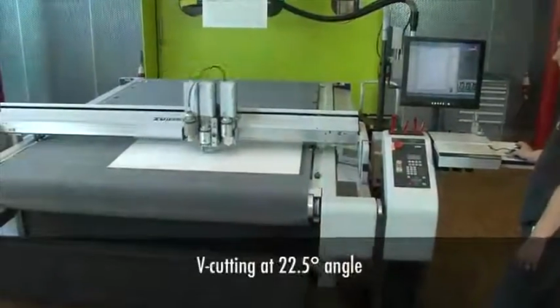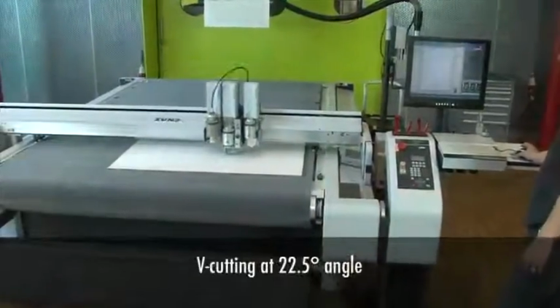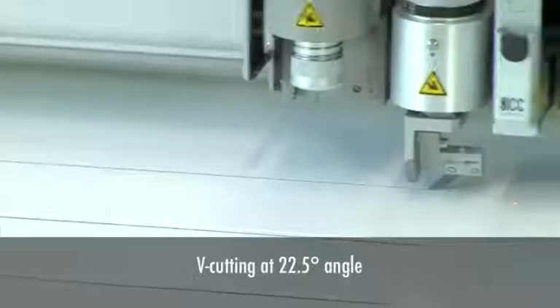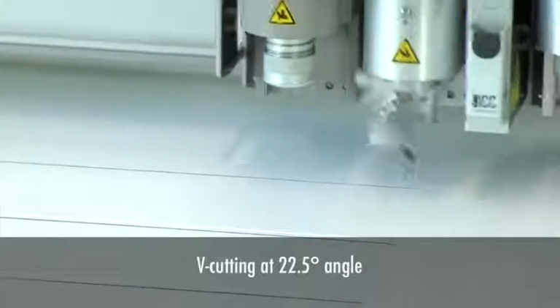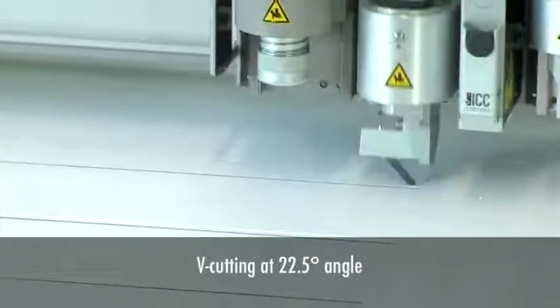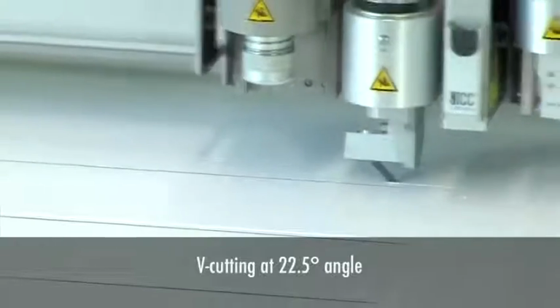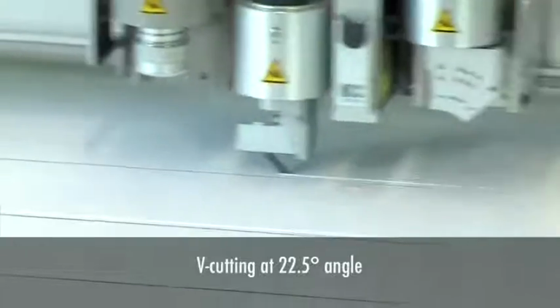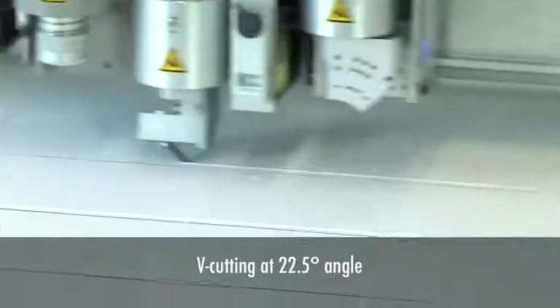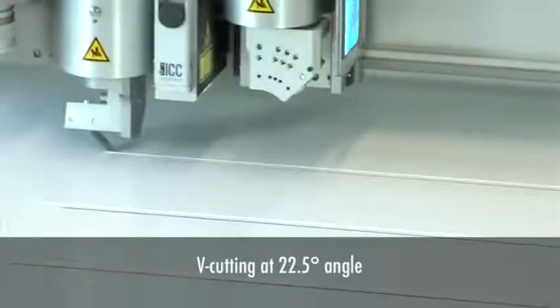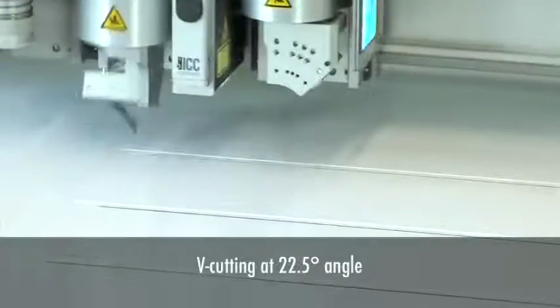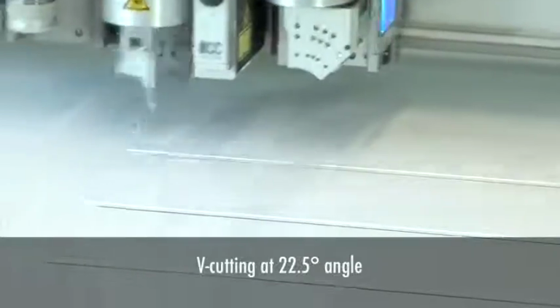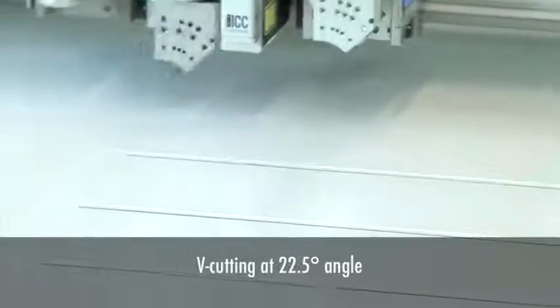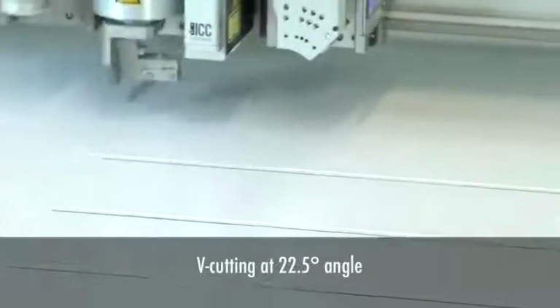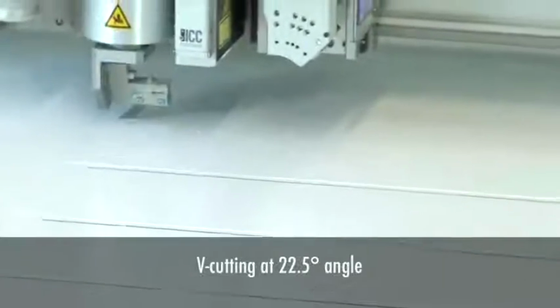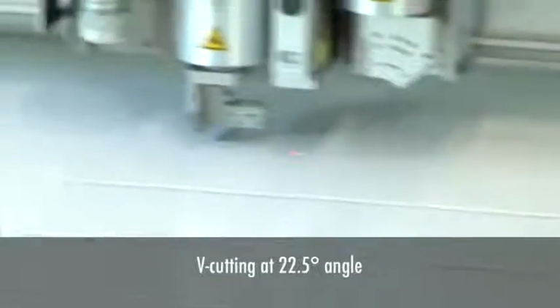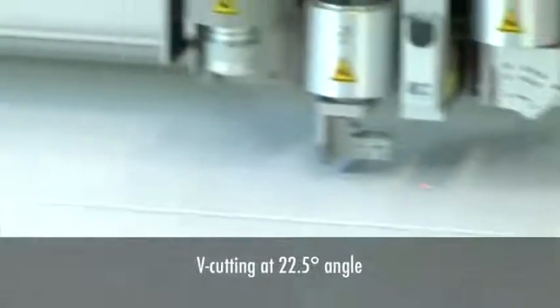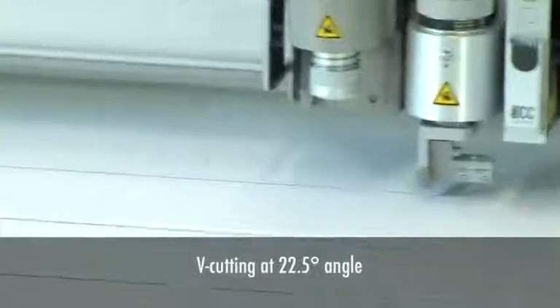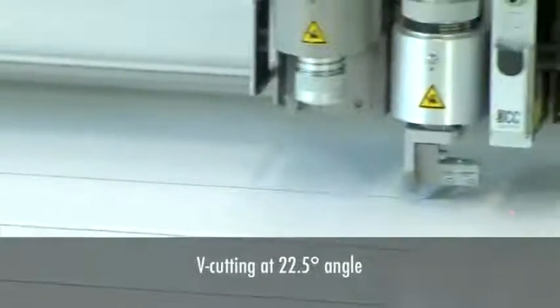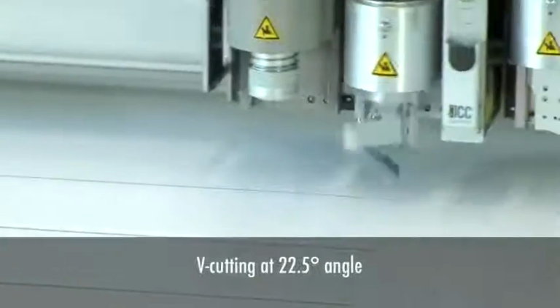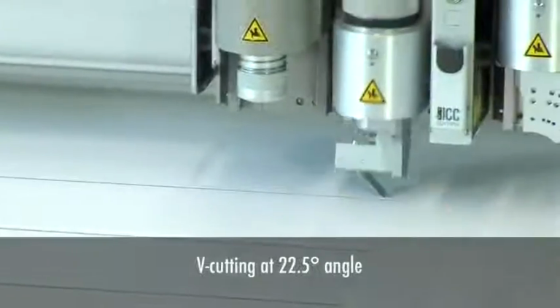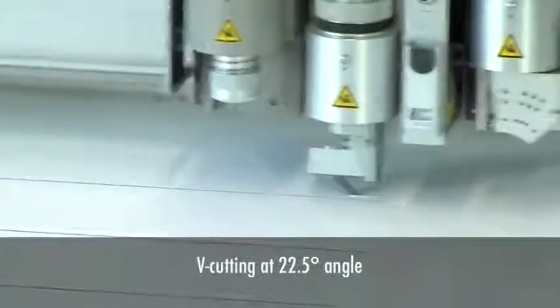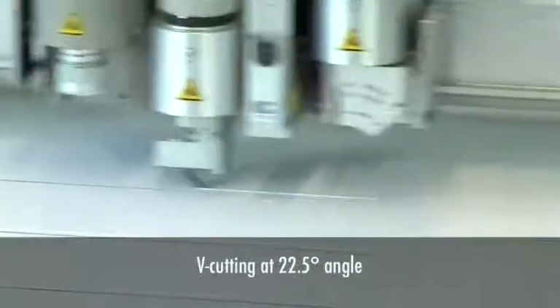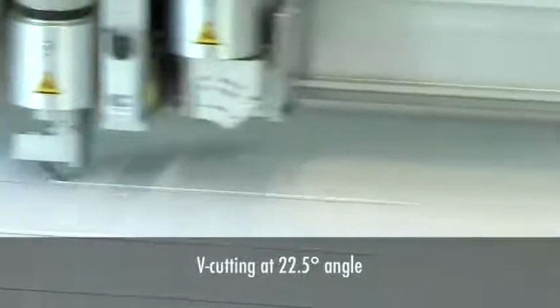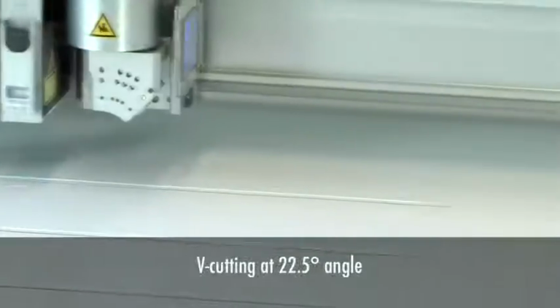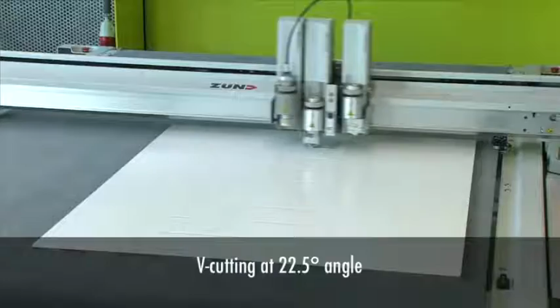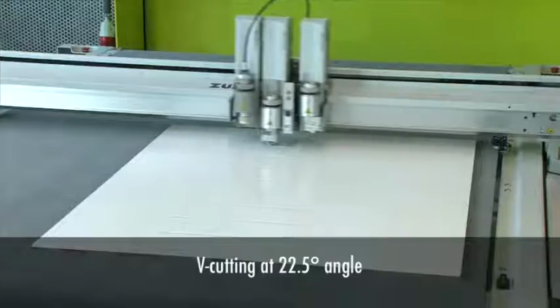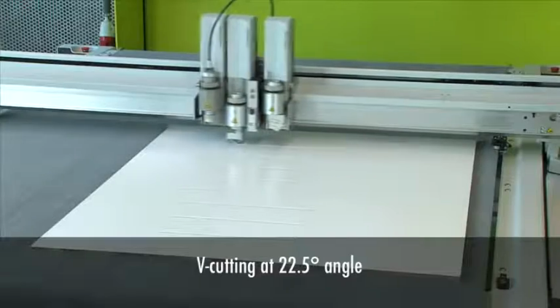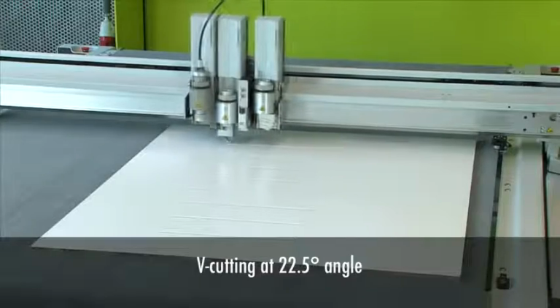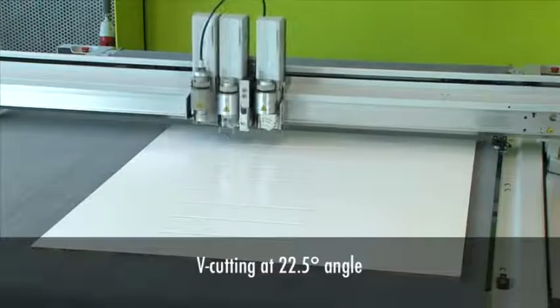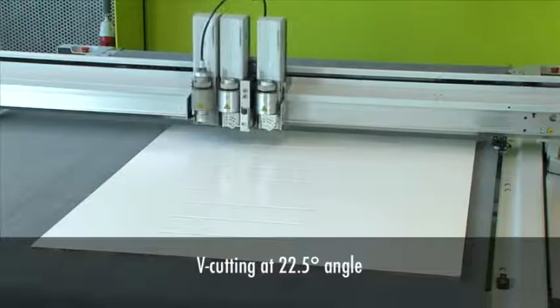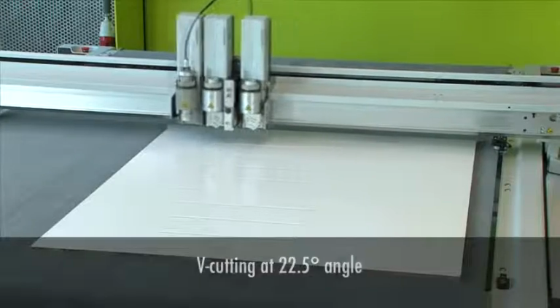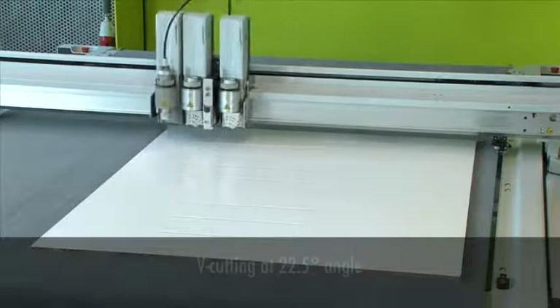The equally unique V-cut tool makes it possible to cut V-grooves with up to three different angles in the same job.